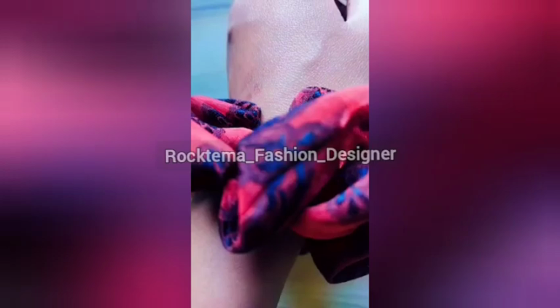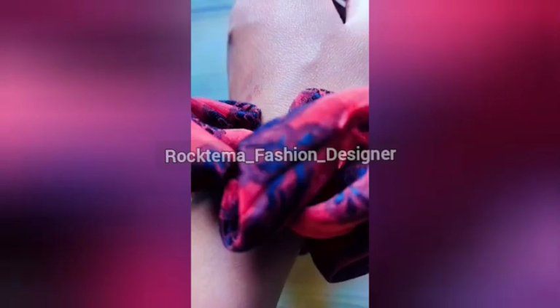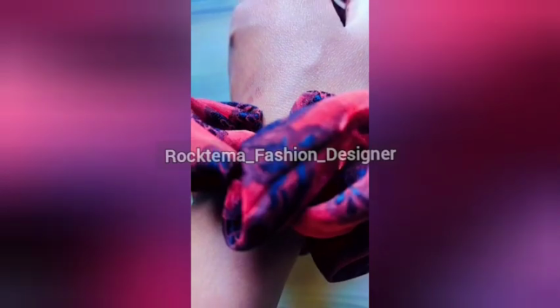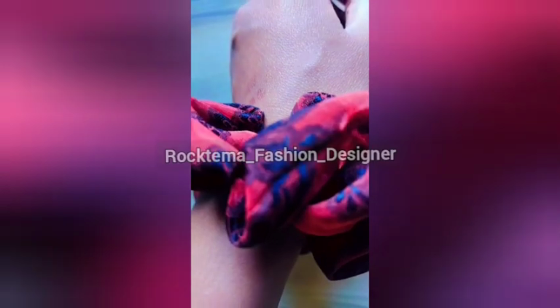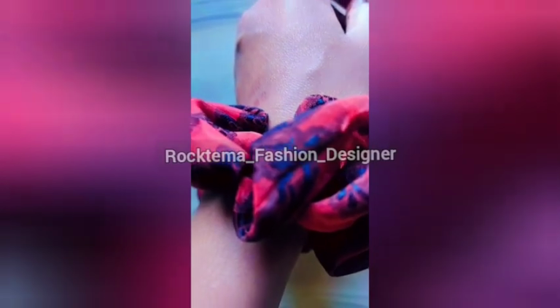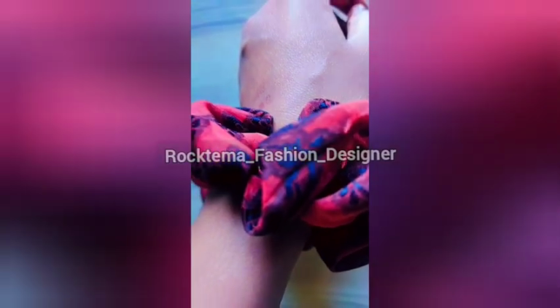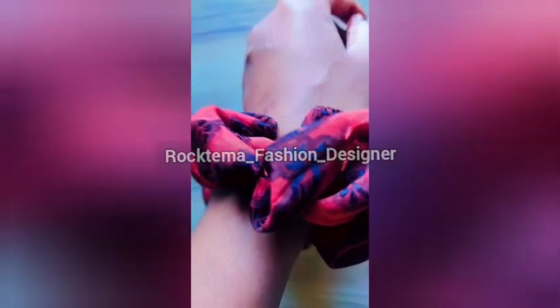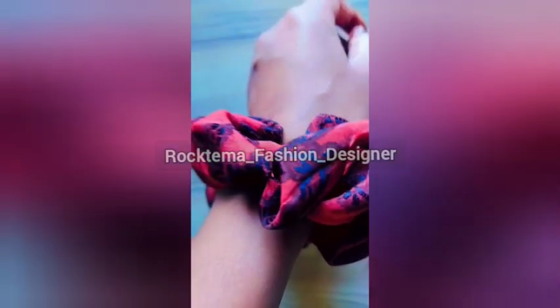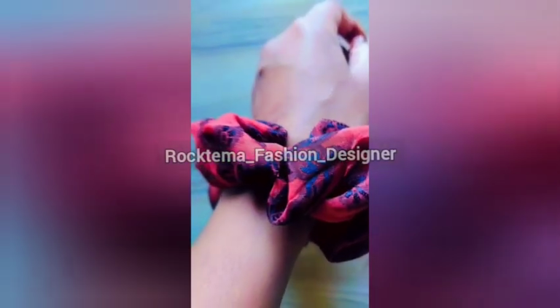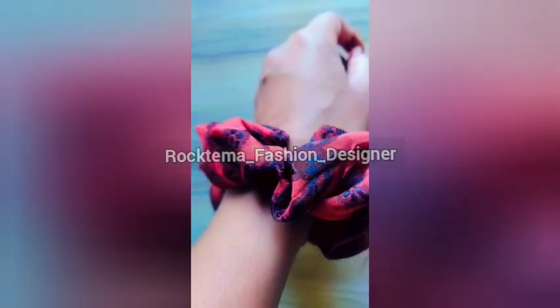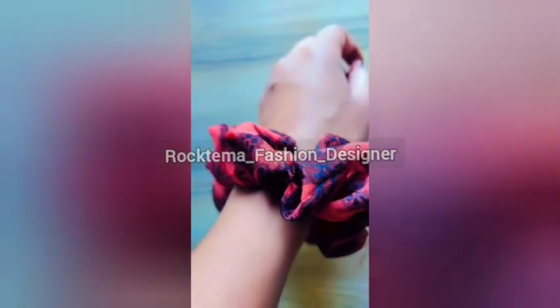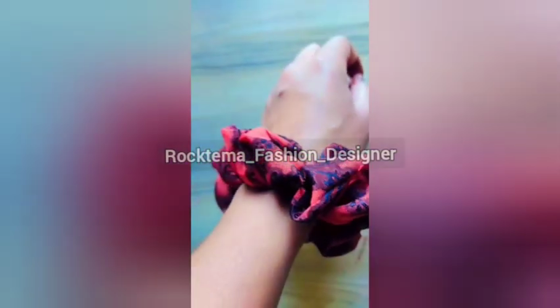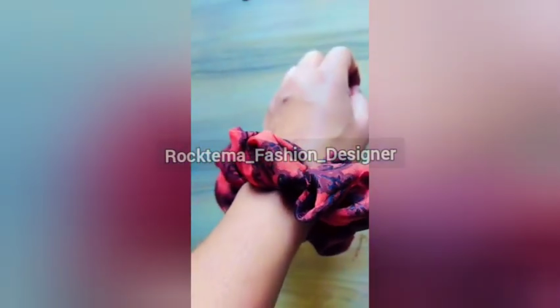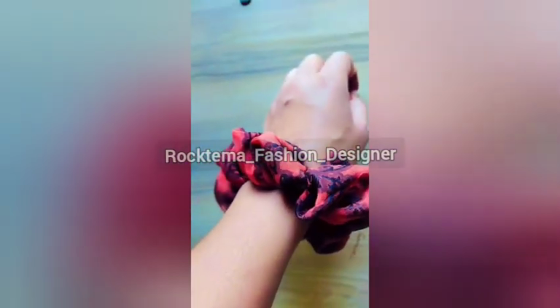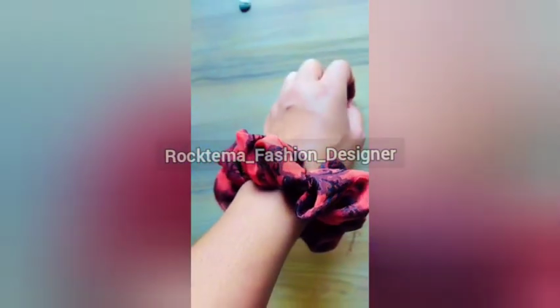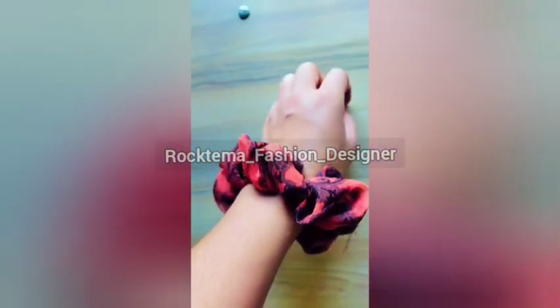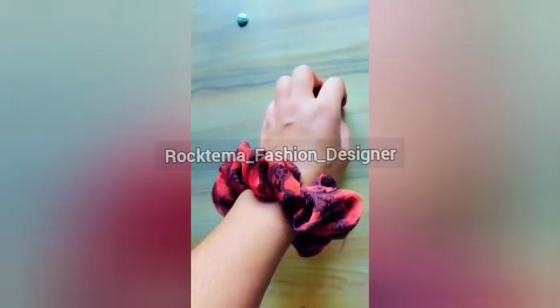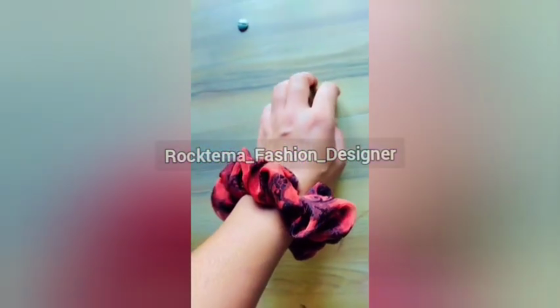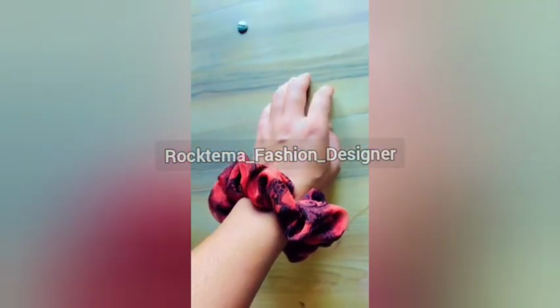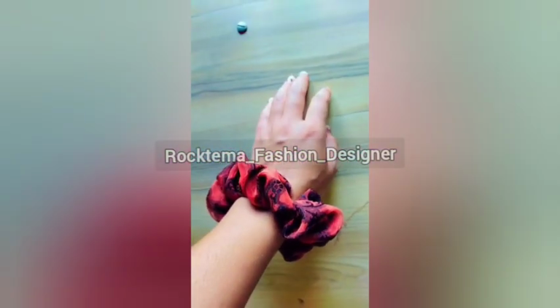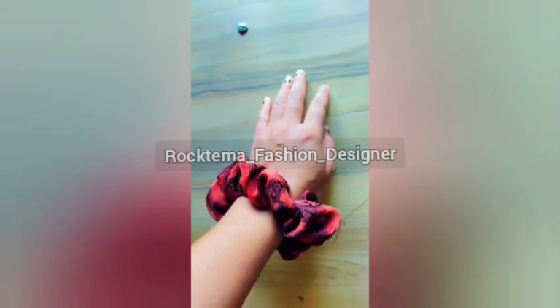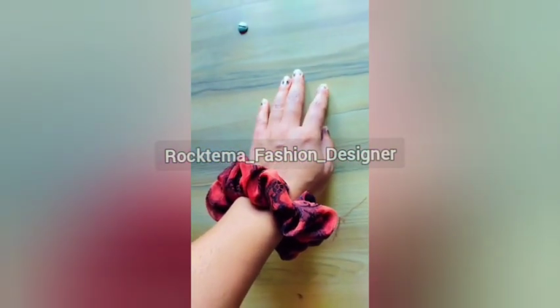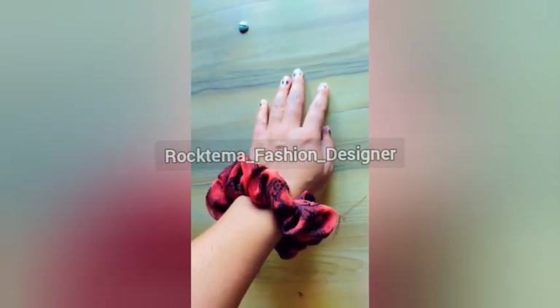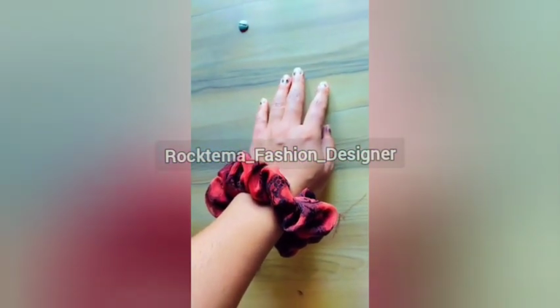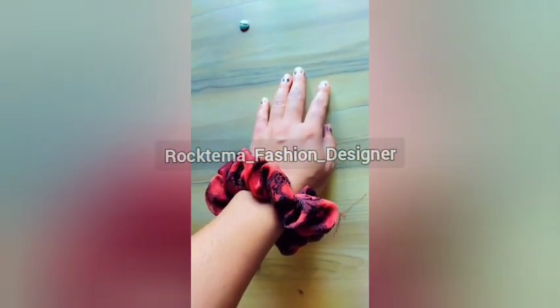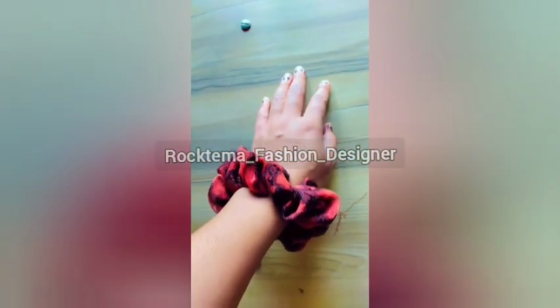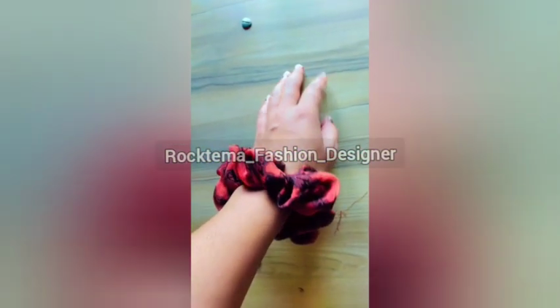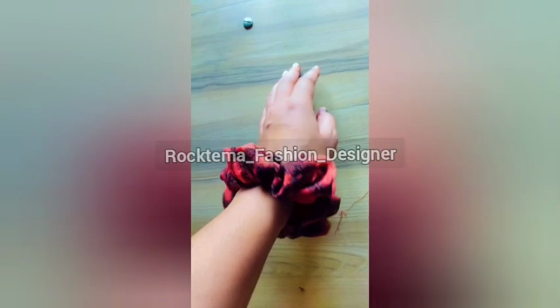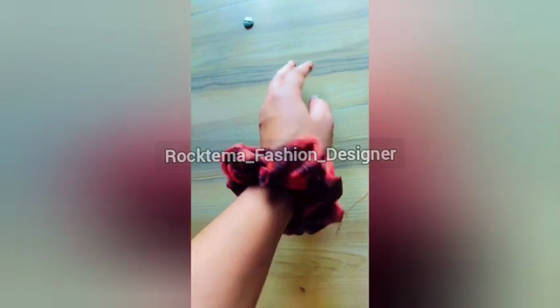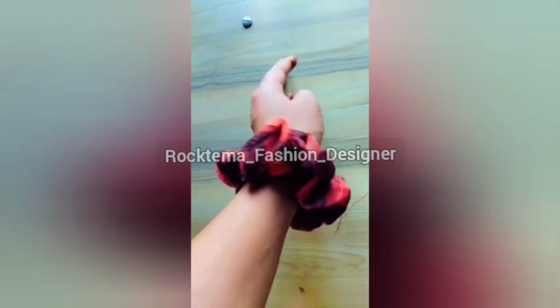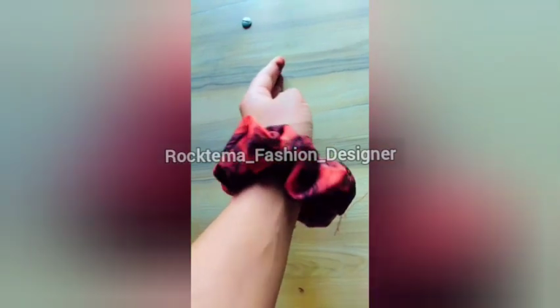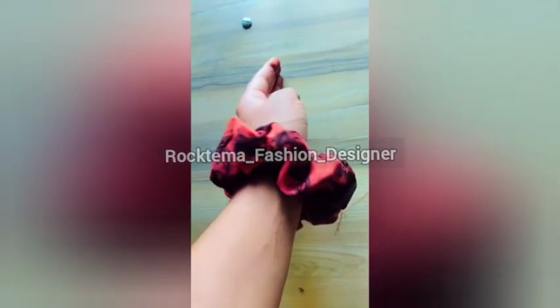Hey guys, welcome back to my YouTube channel! Today's video will show you how, if you have any old clothes, you can make scrunchies from them.